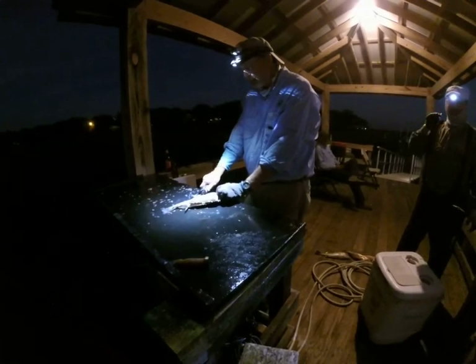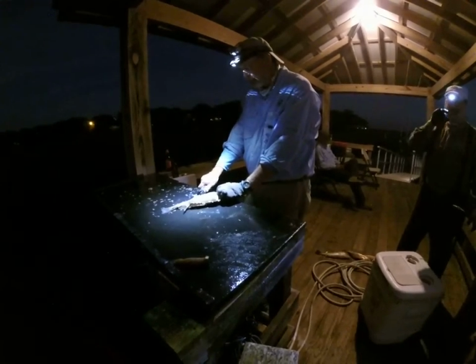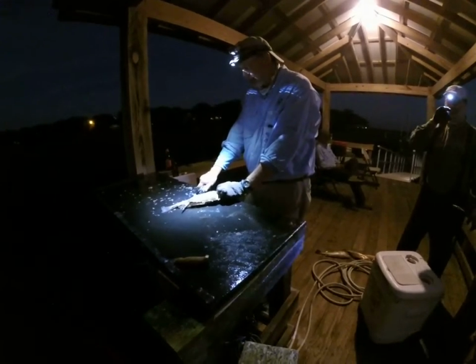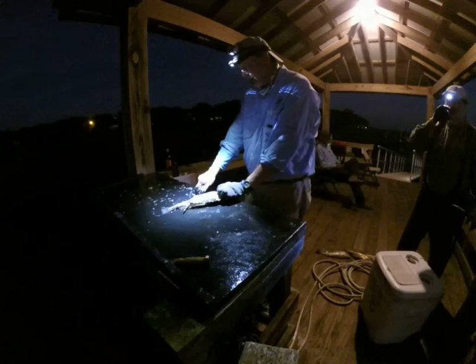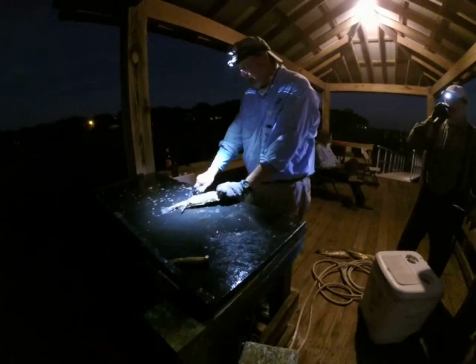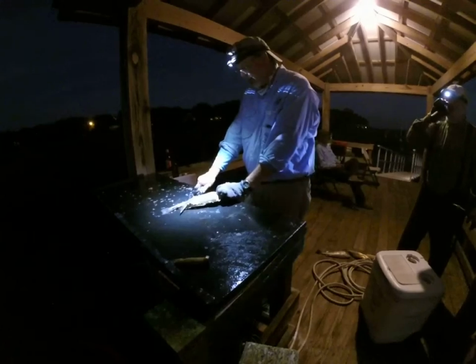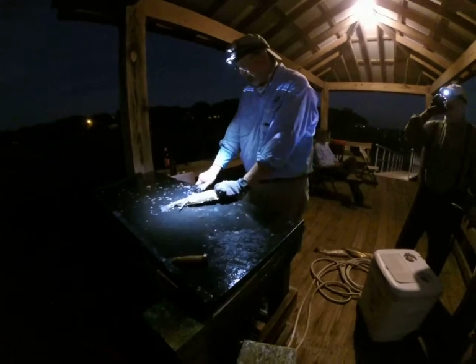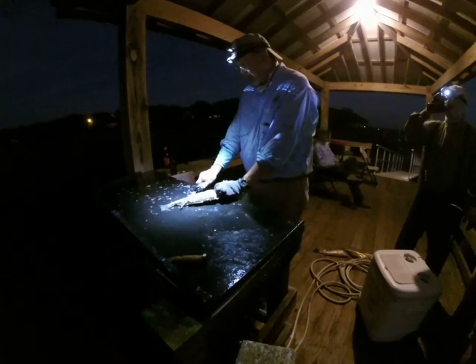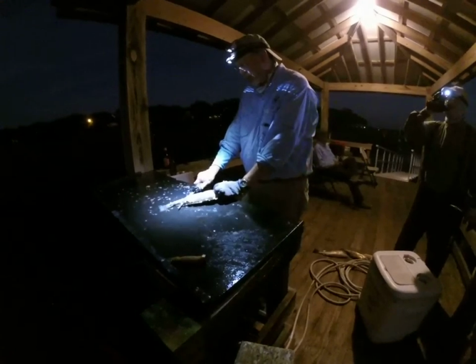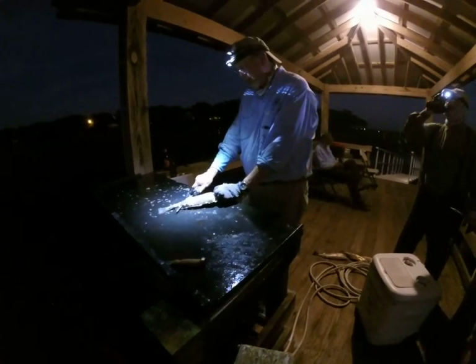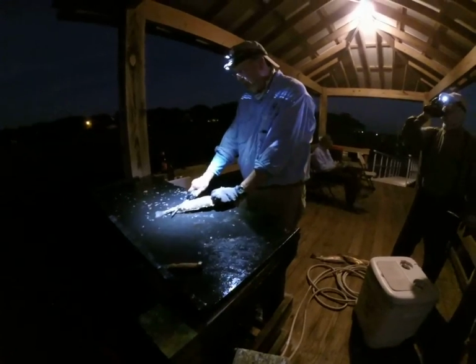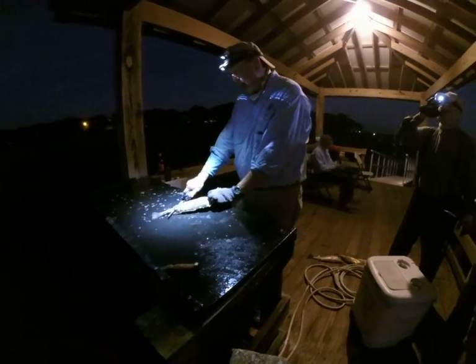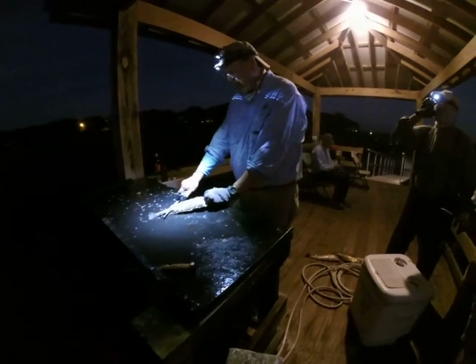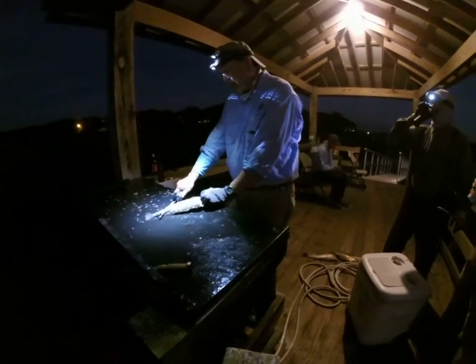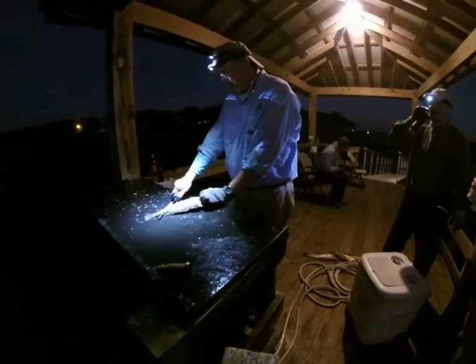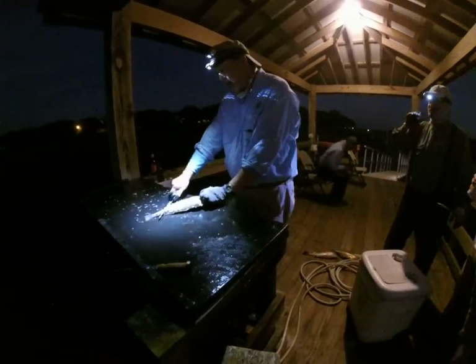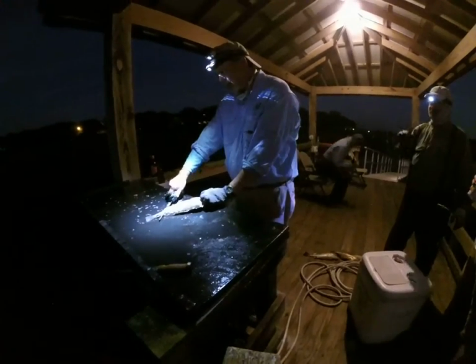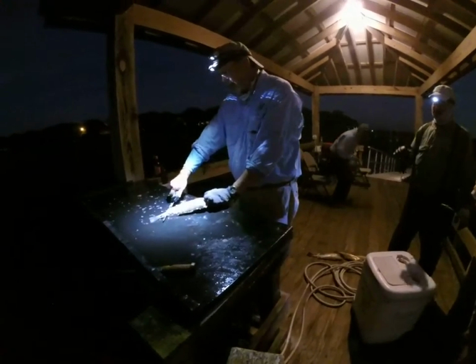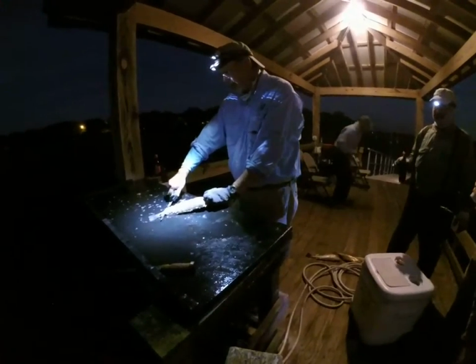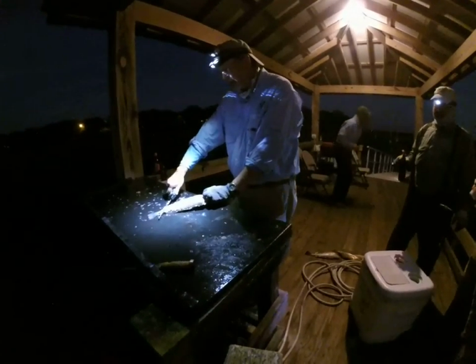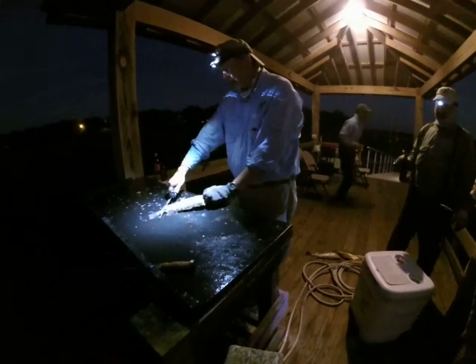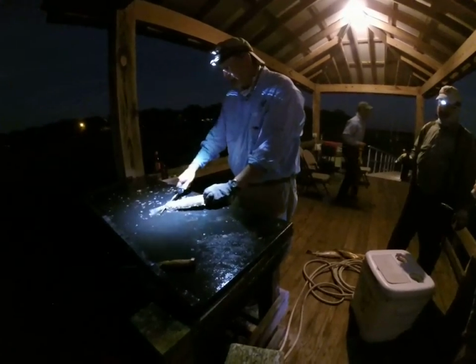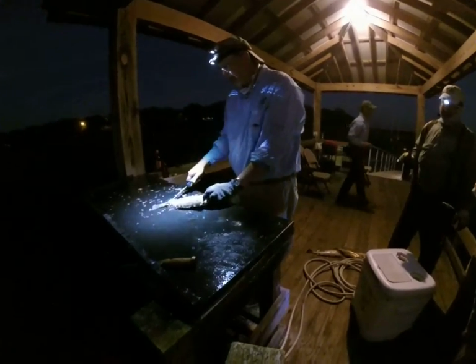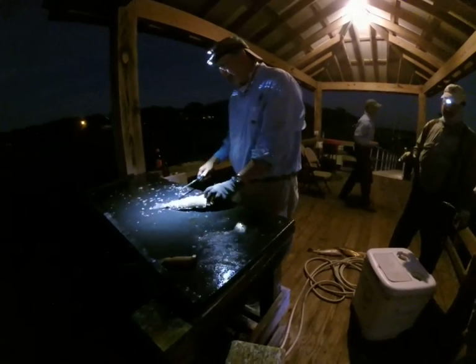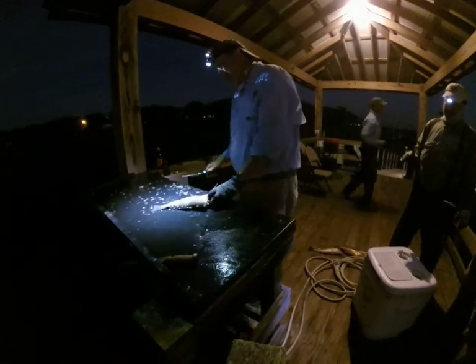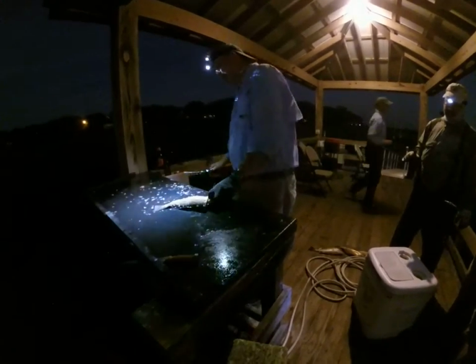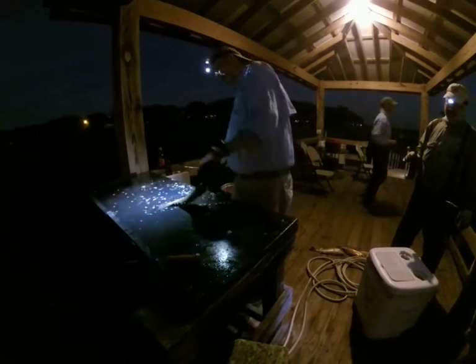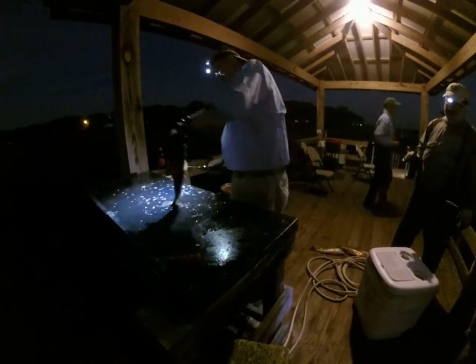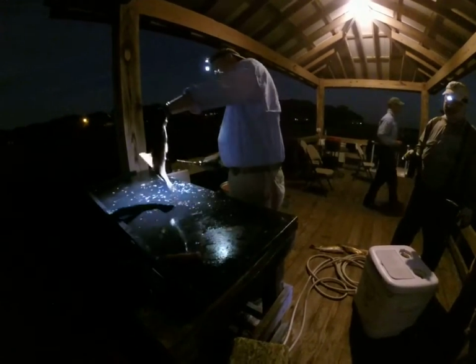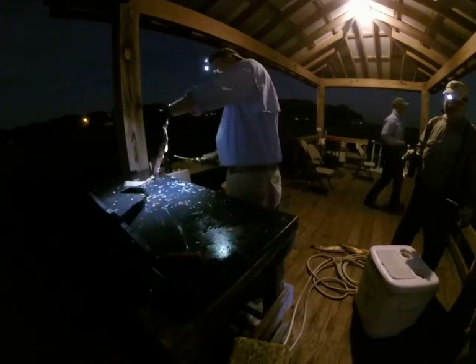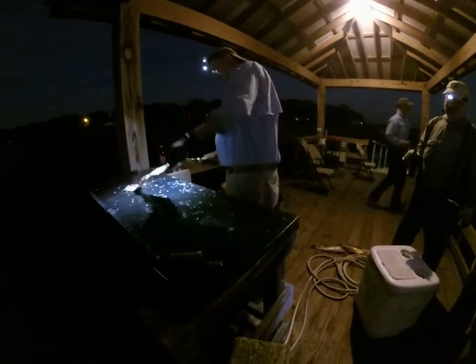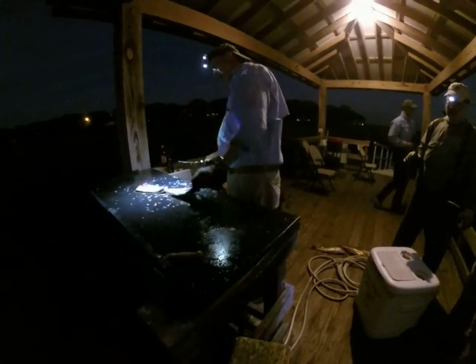Mommy! Mommy, when you get to the spot, get out.